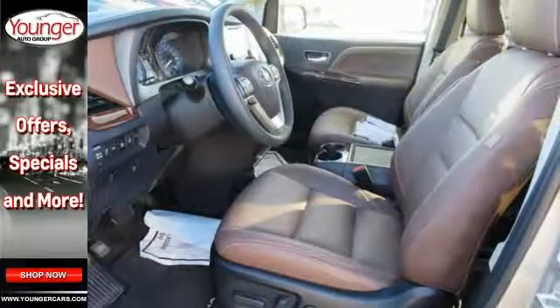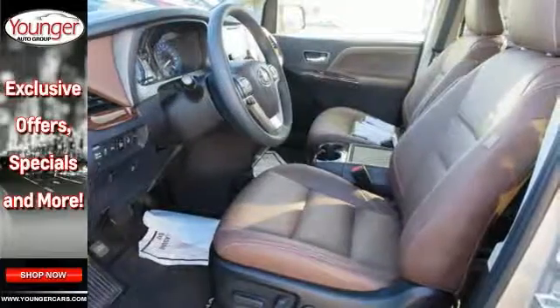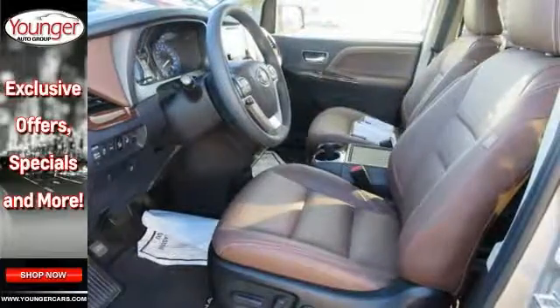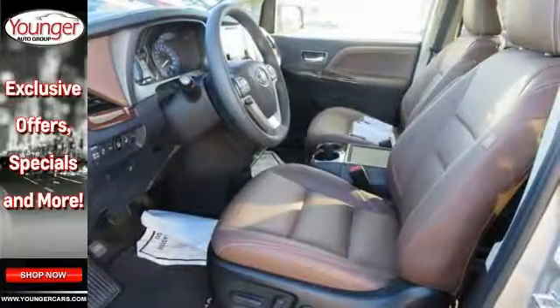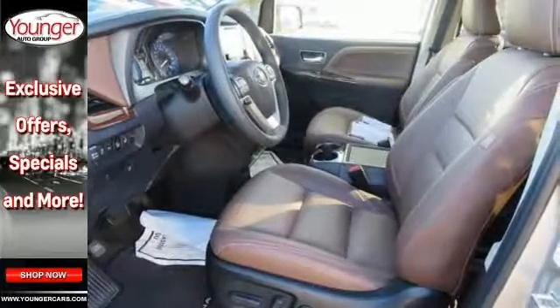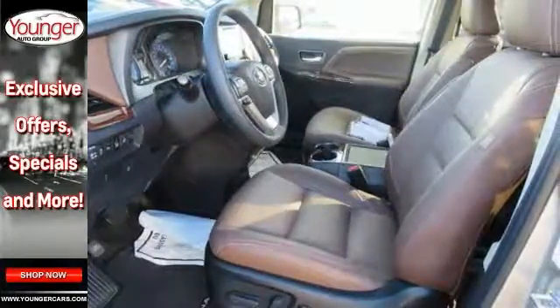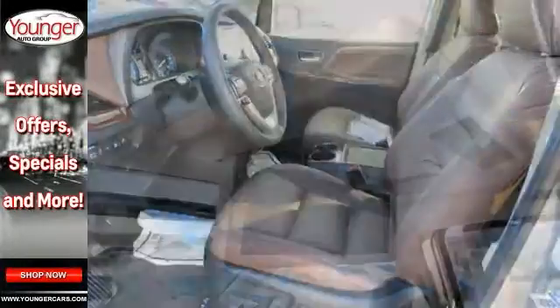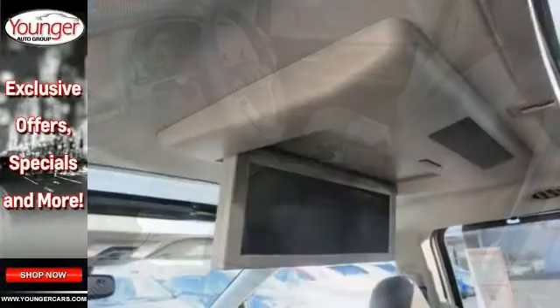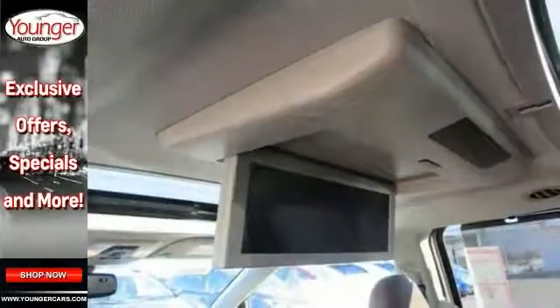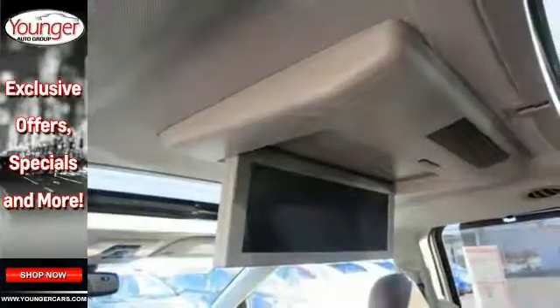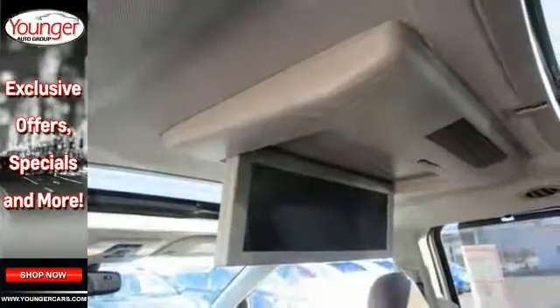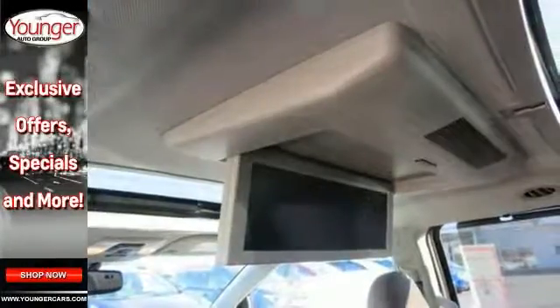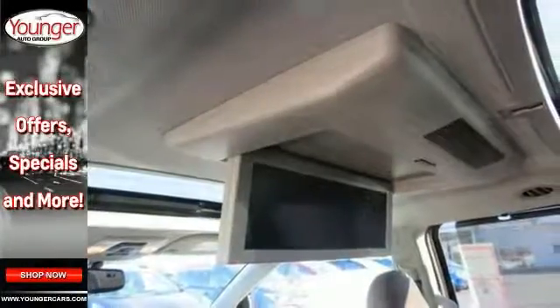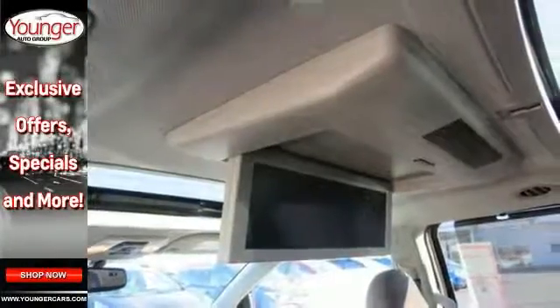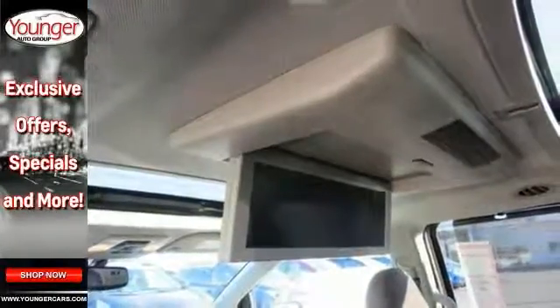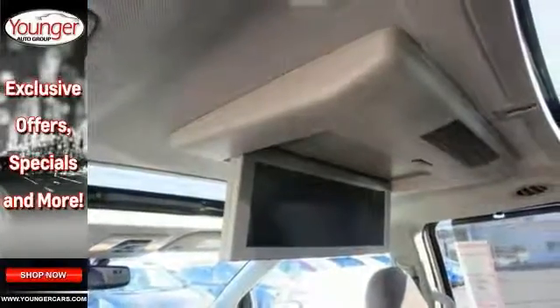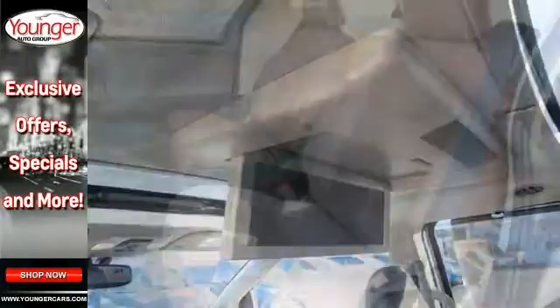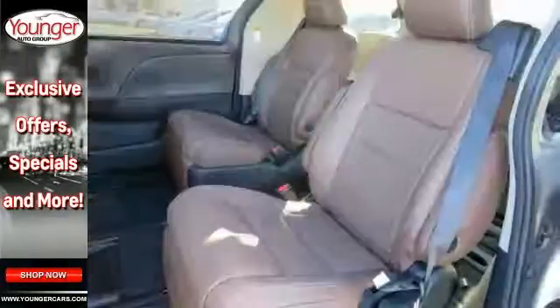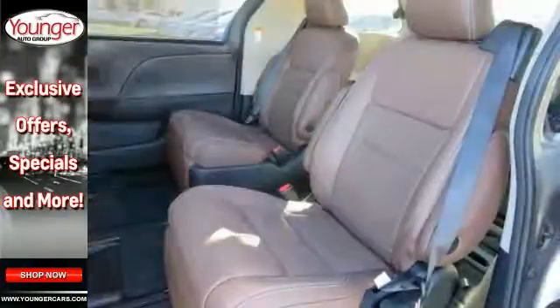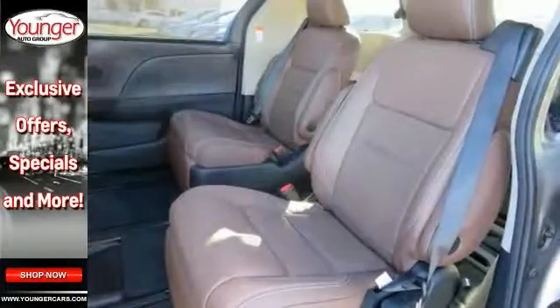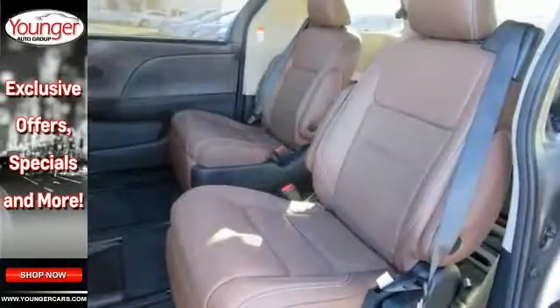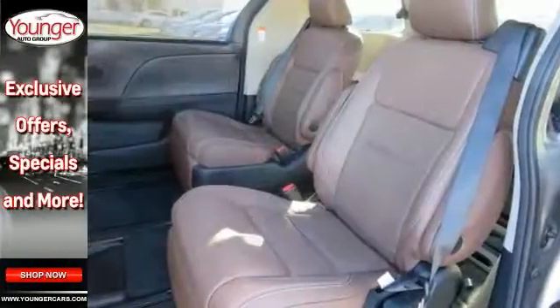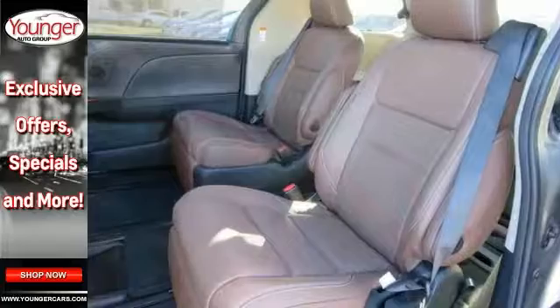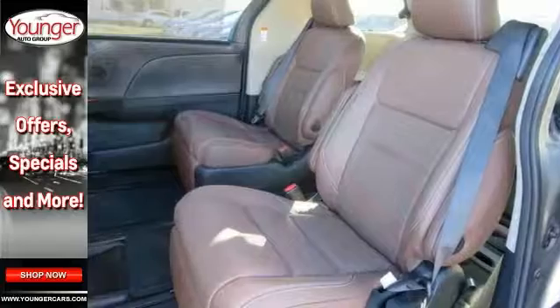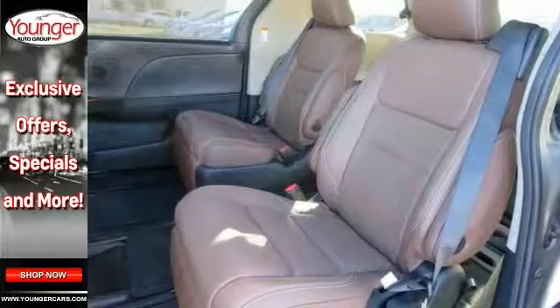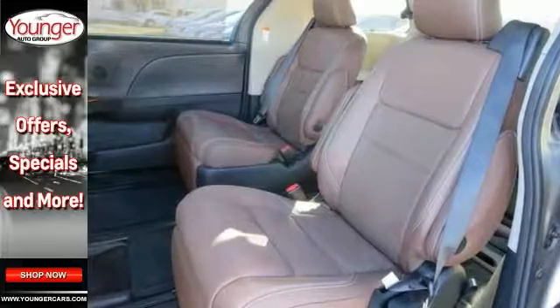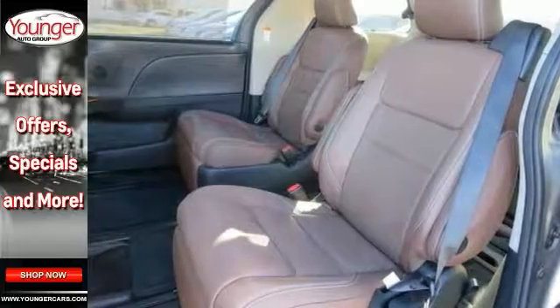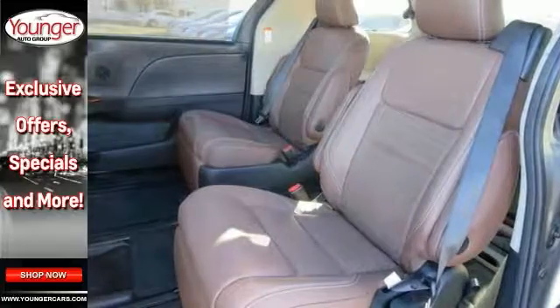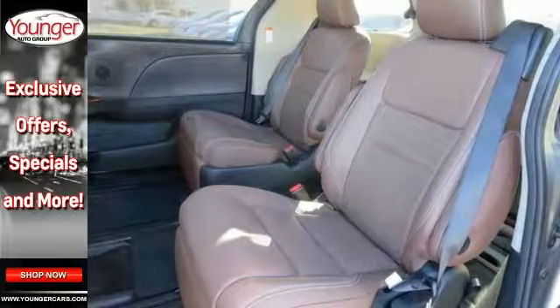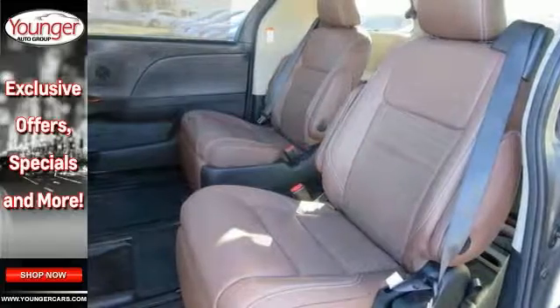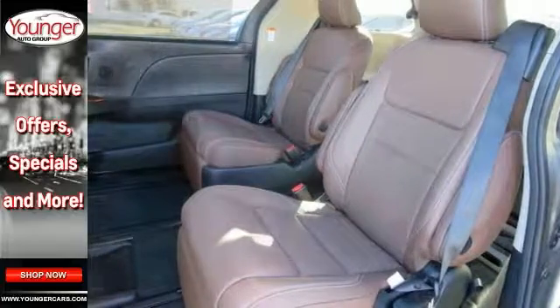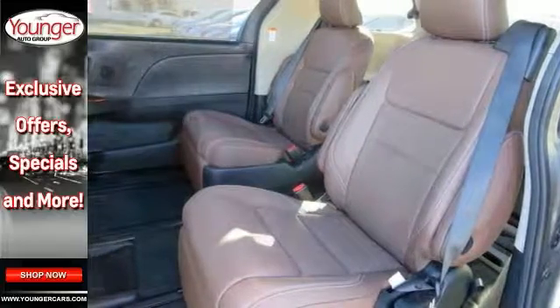With a sunroof, a rear entertainment system, a premium audio system, and heated leather seats, it won't be here for long.